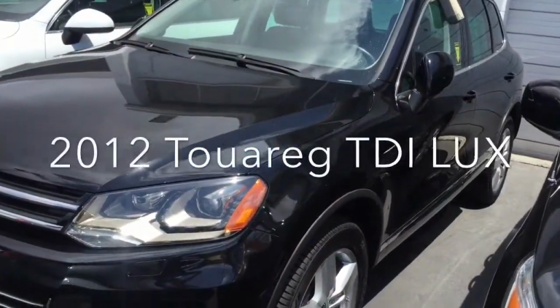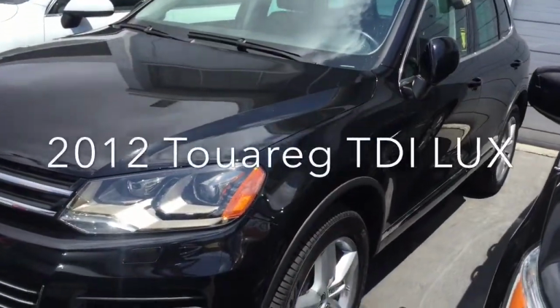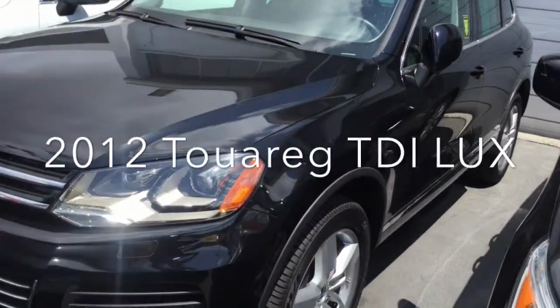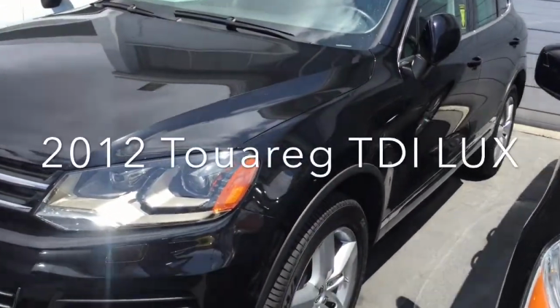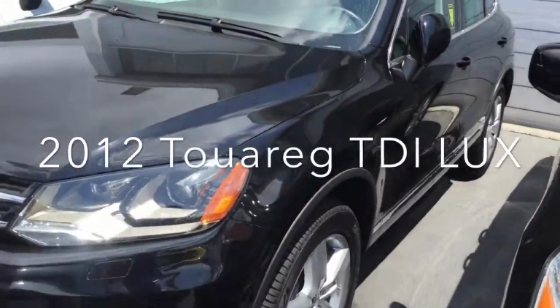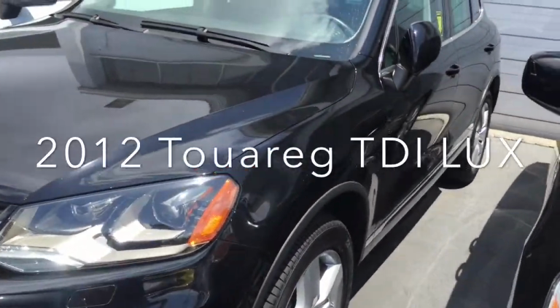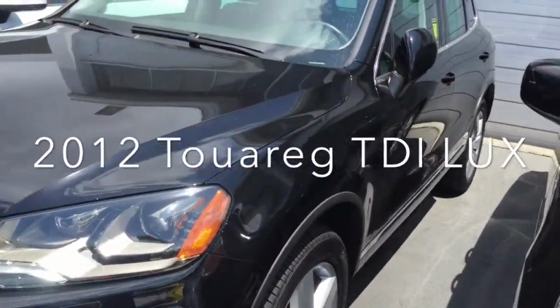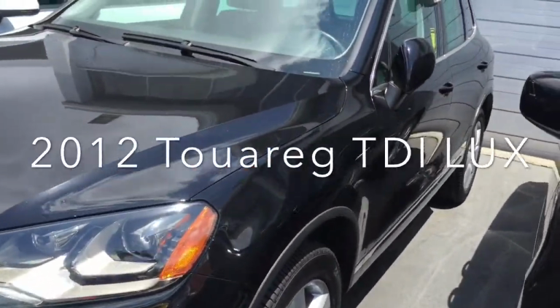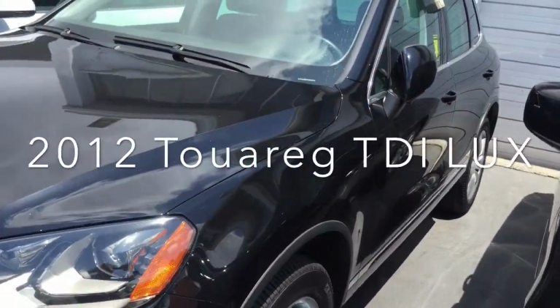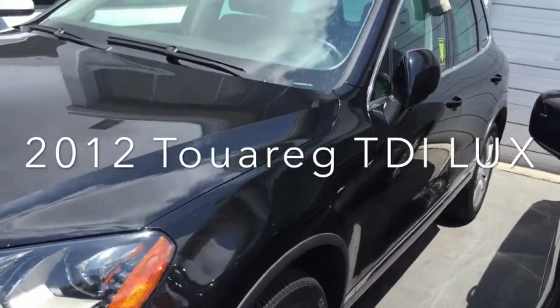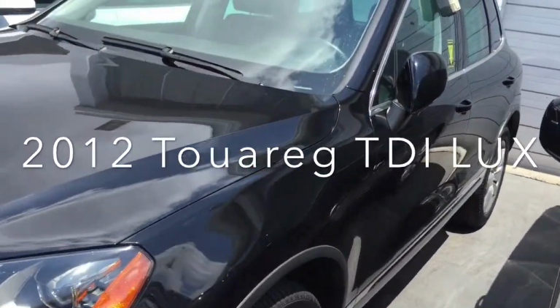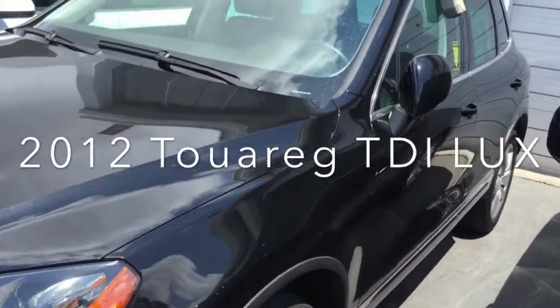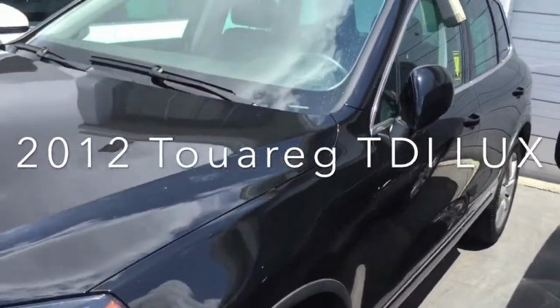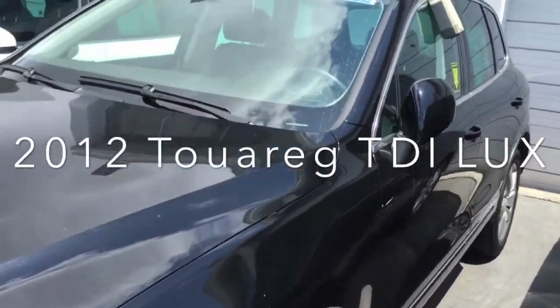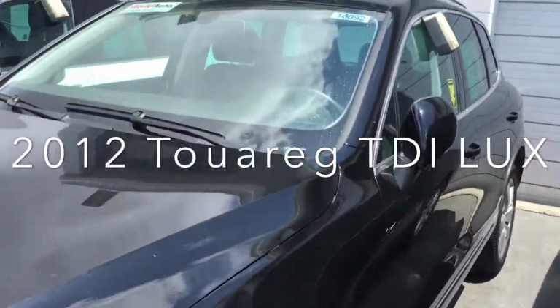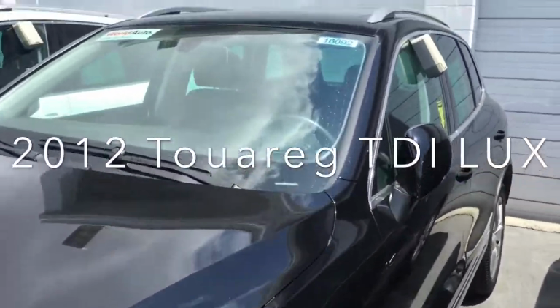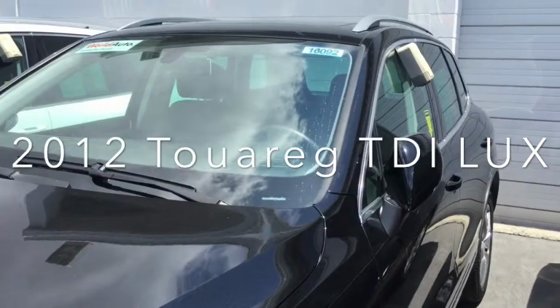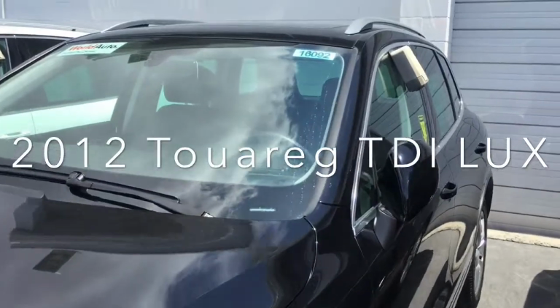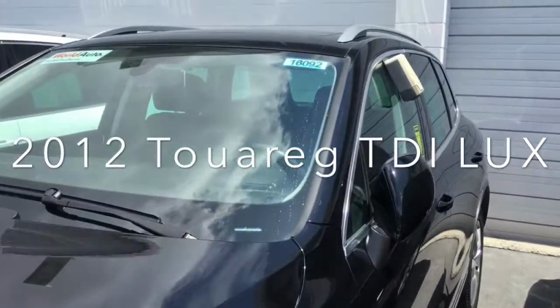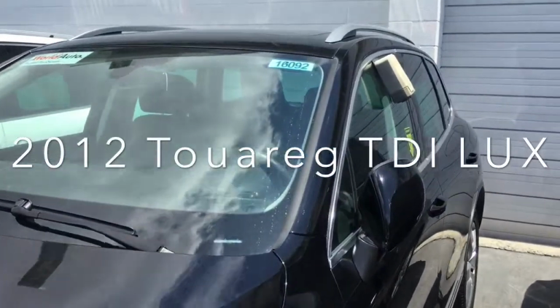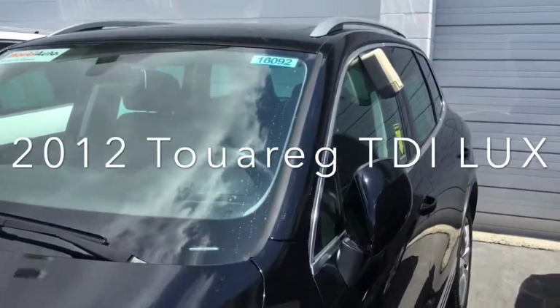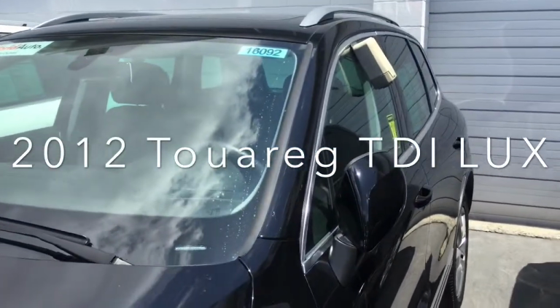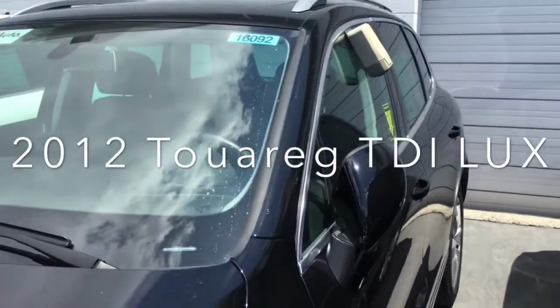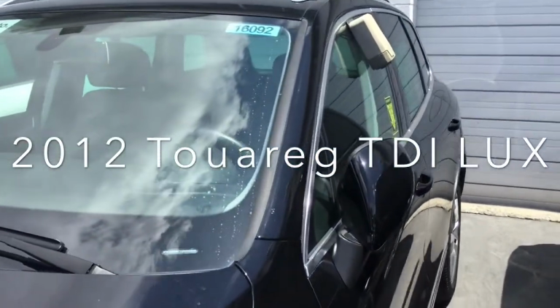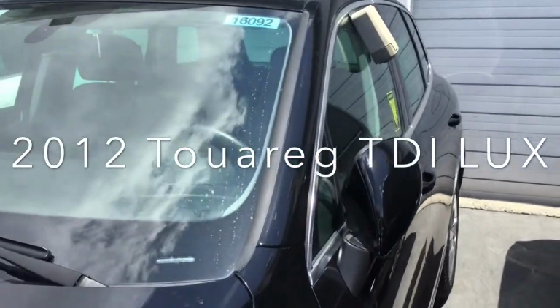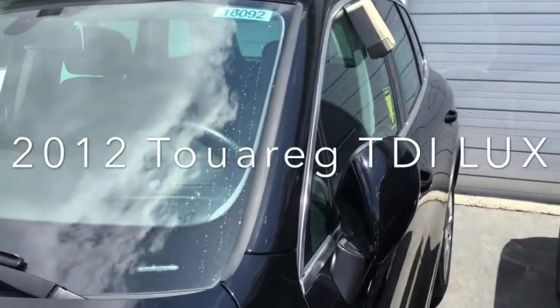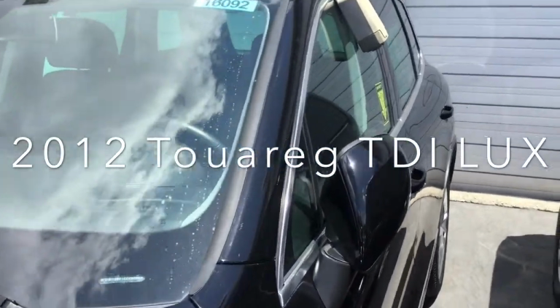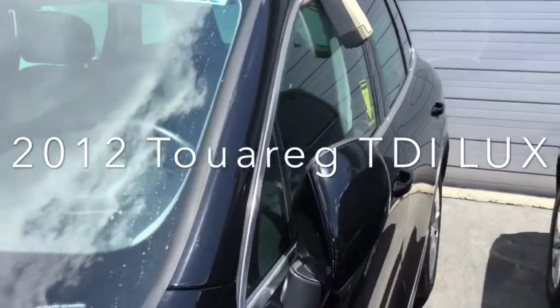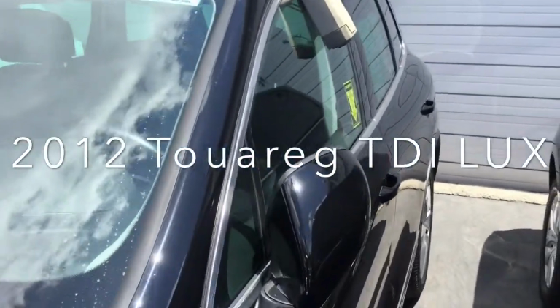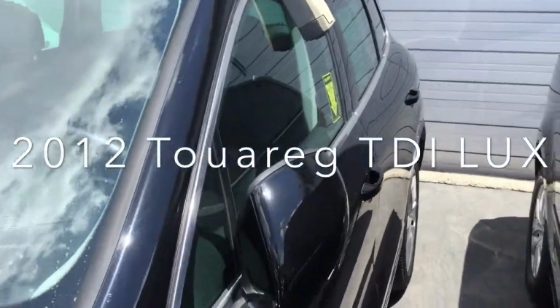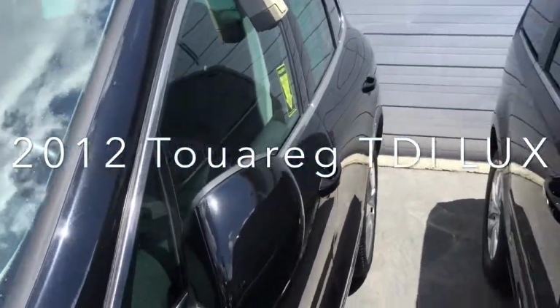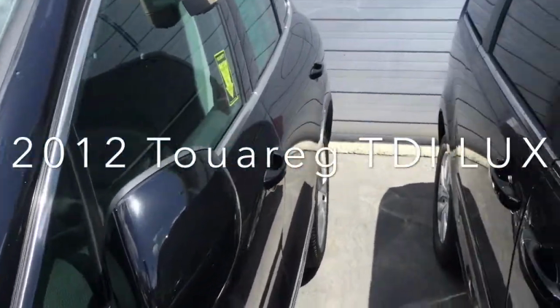Here it is — the black TDI Touareg Luxe.